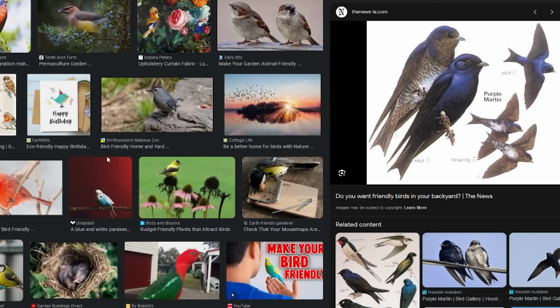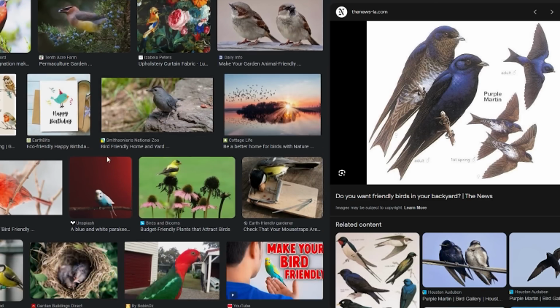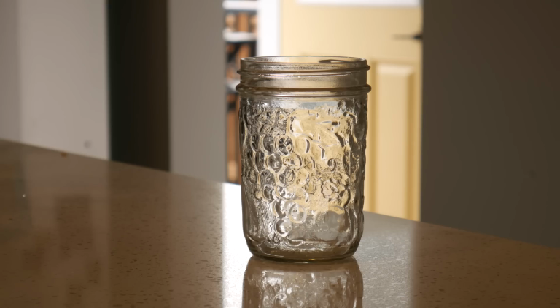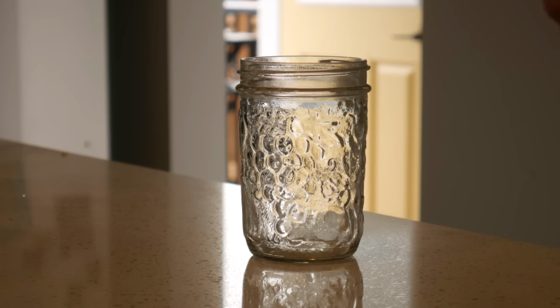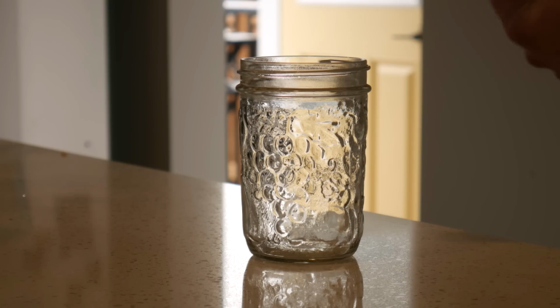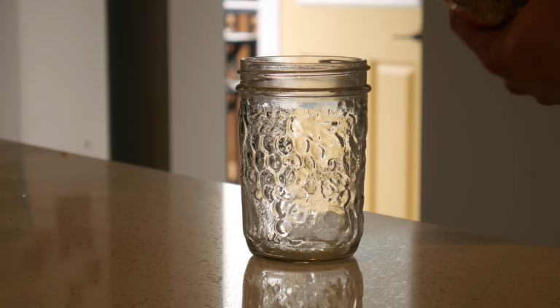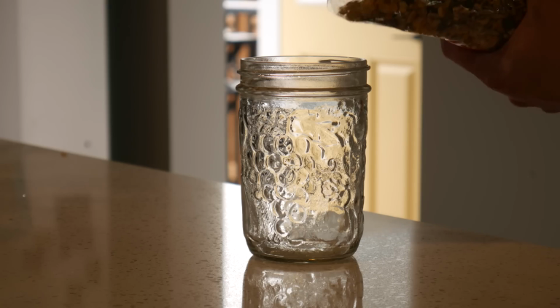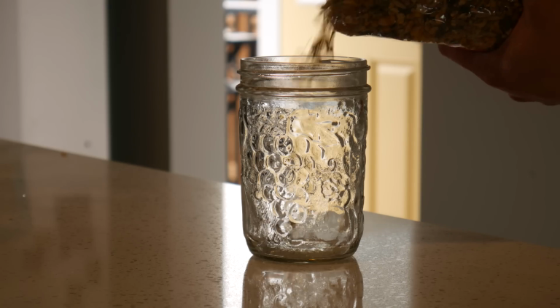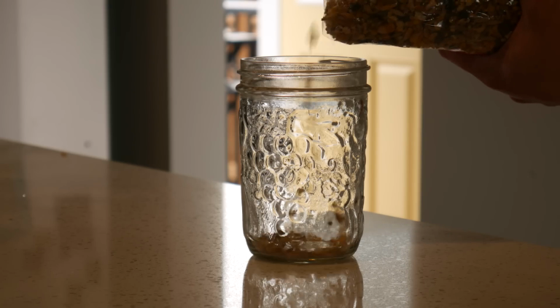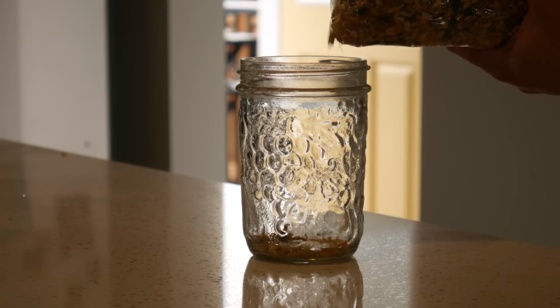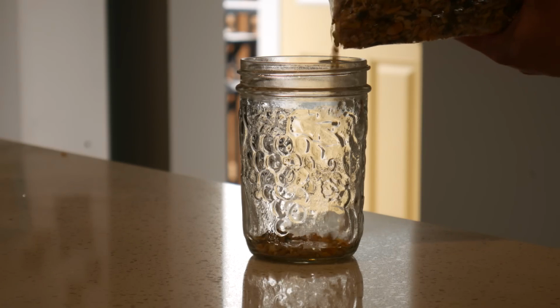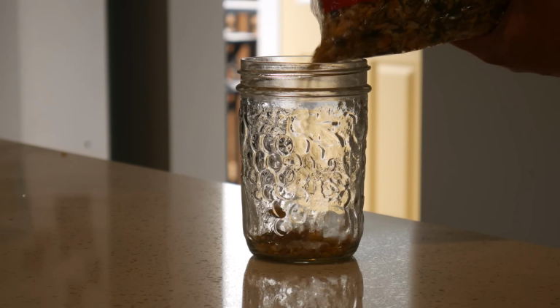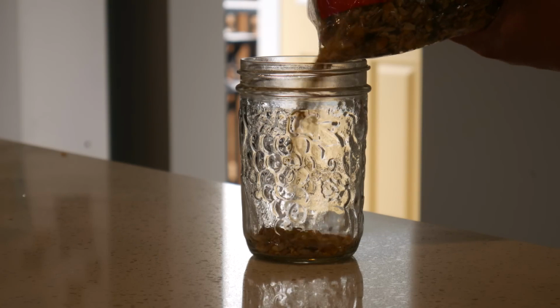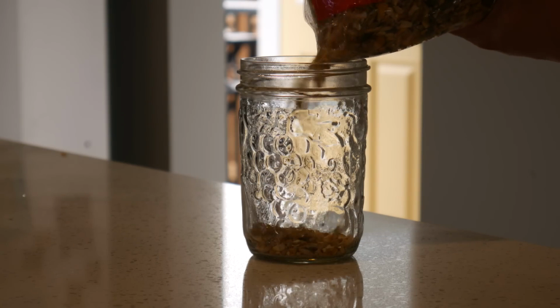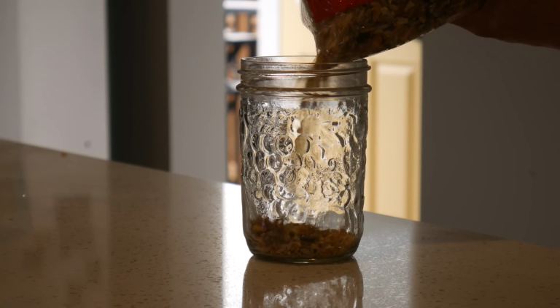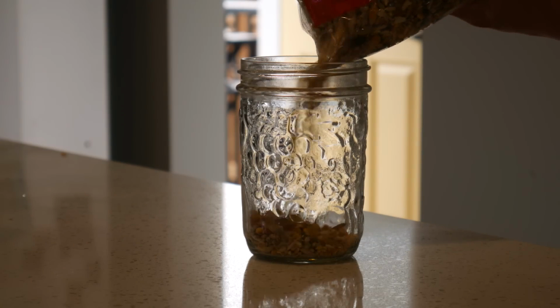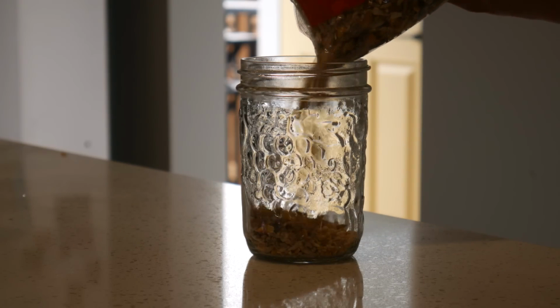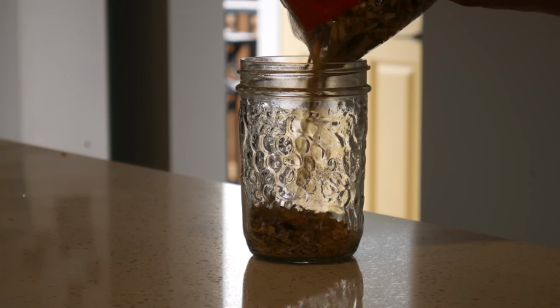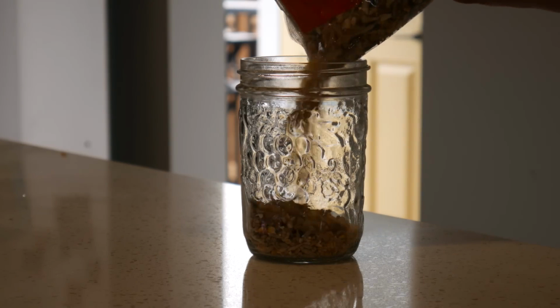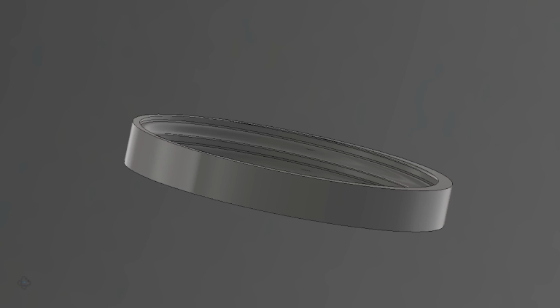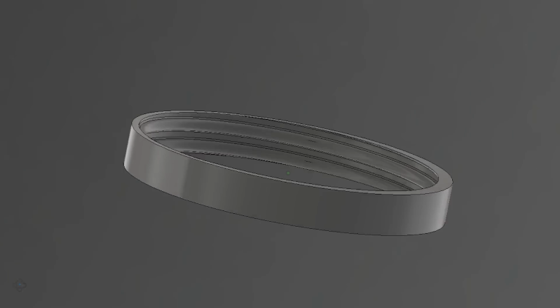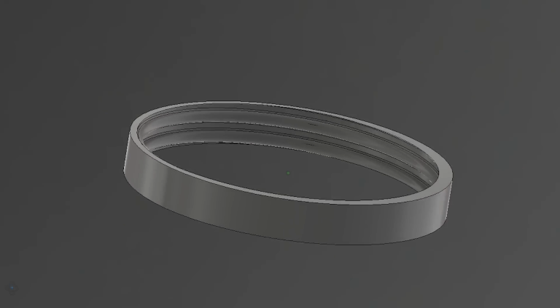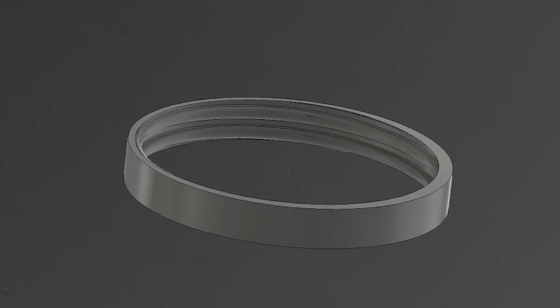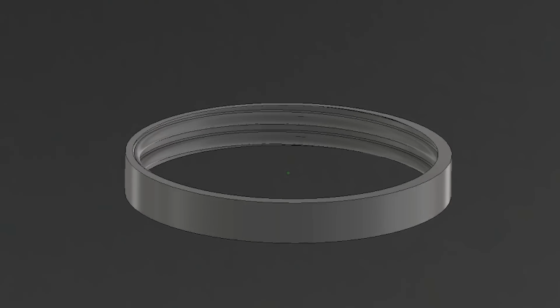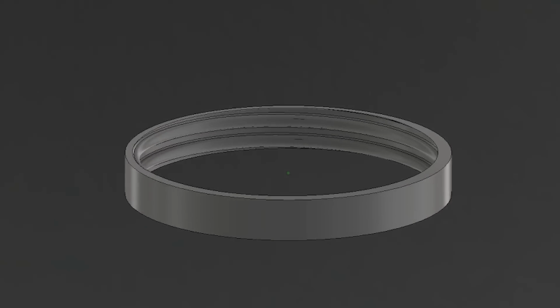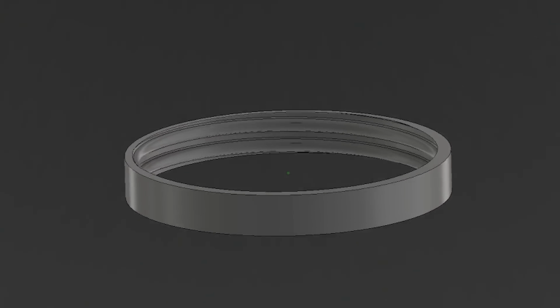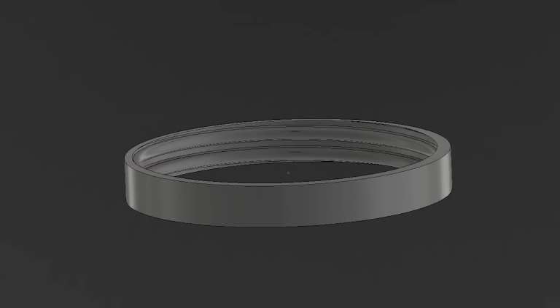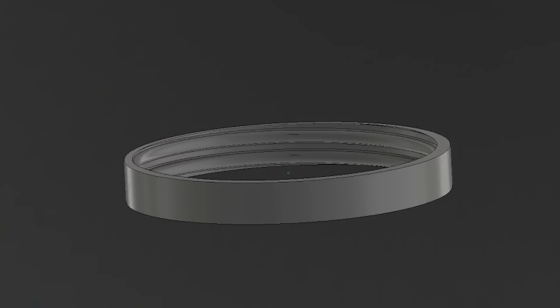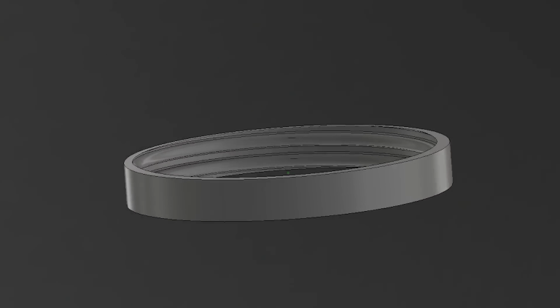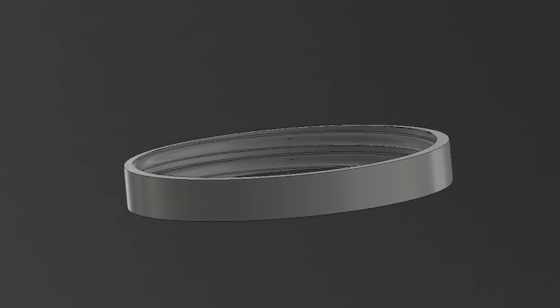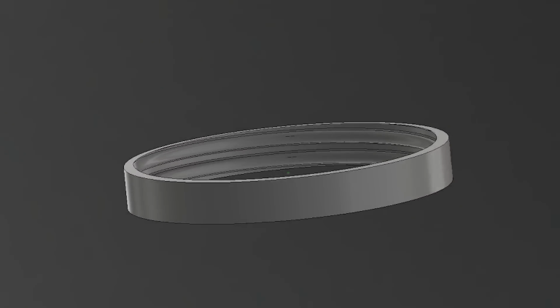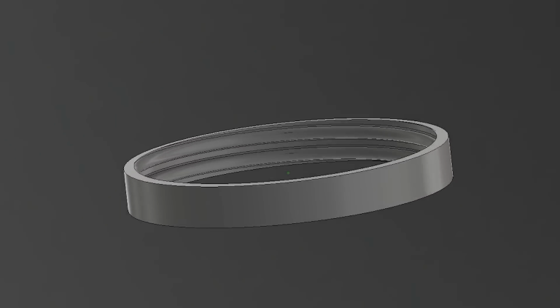I want to use a wide mouth mason jar to hold the bird seed, so first I modeled some threads in Fusion 360.